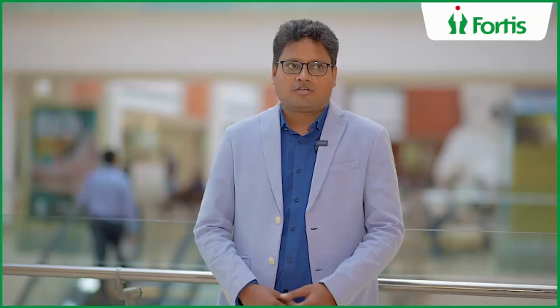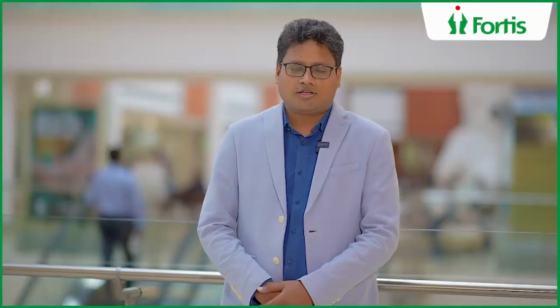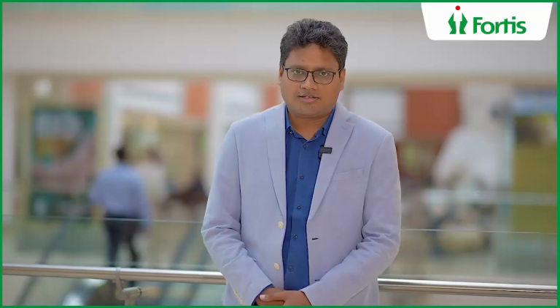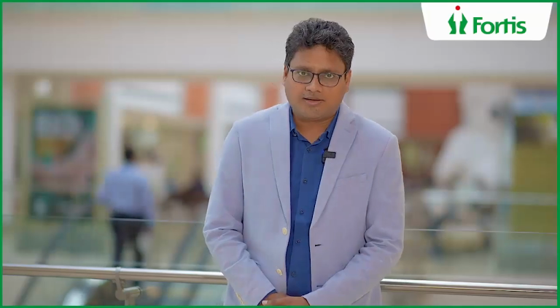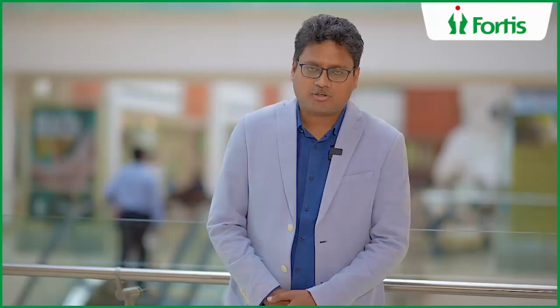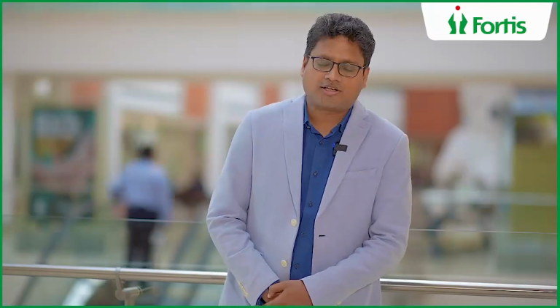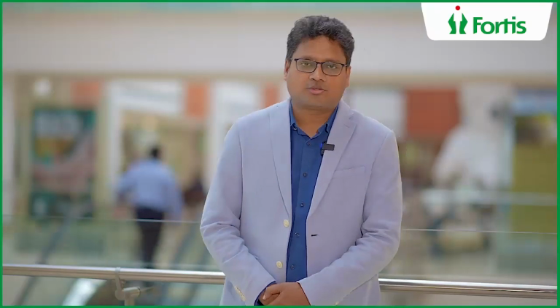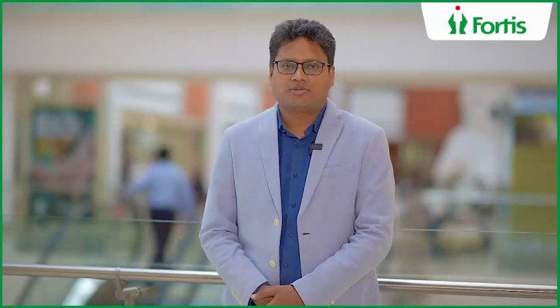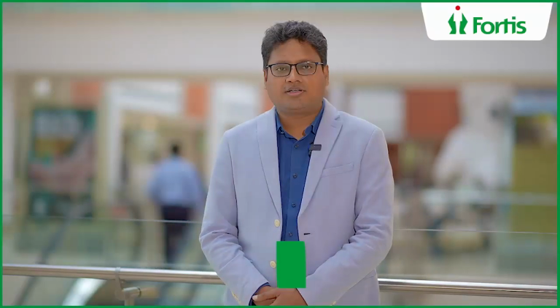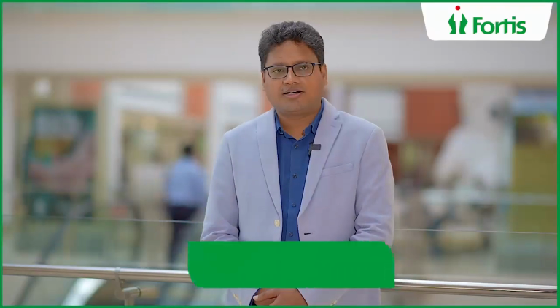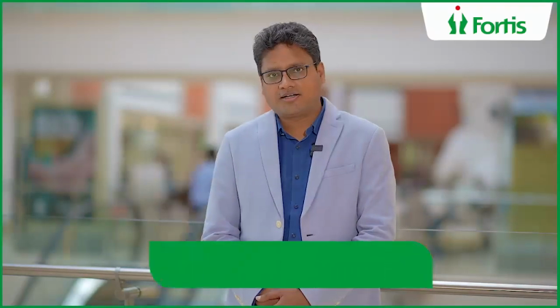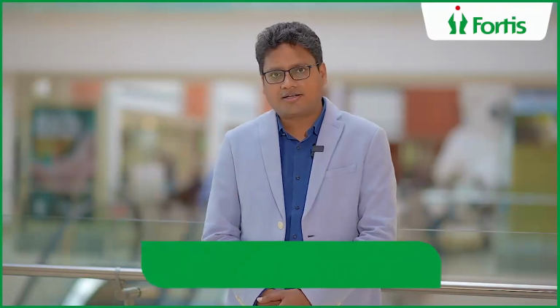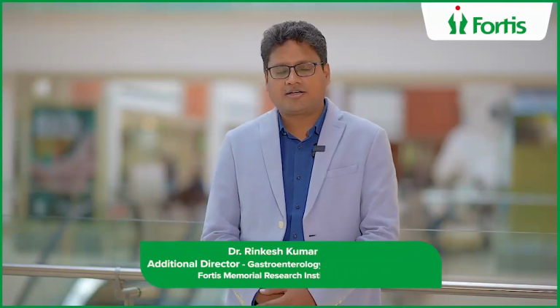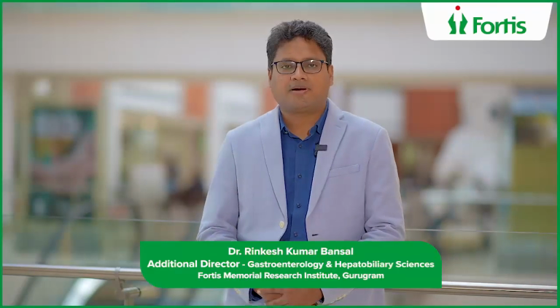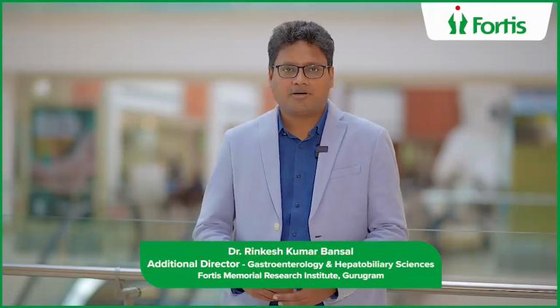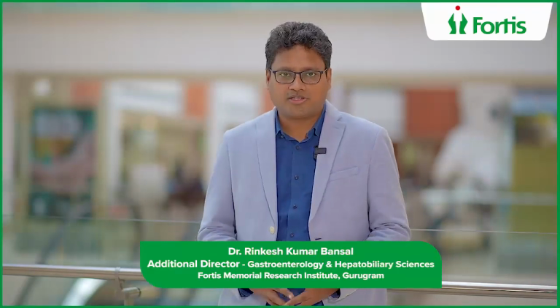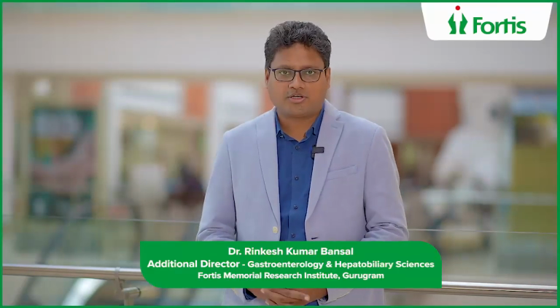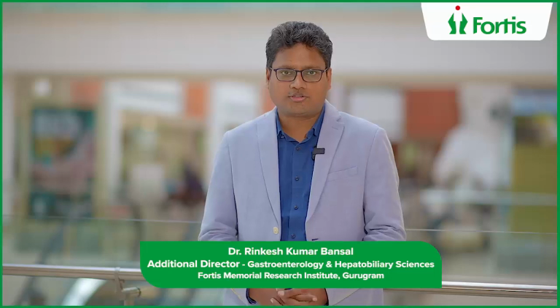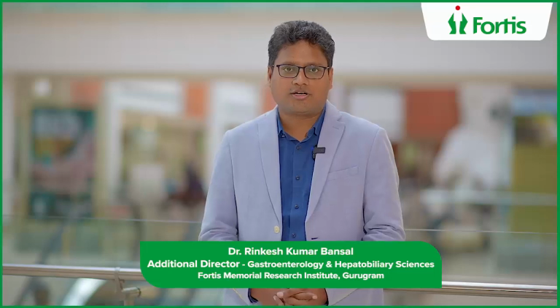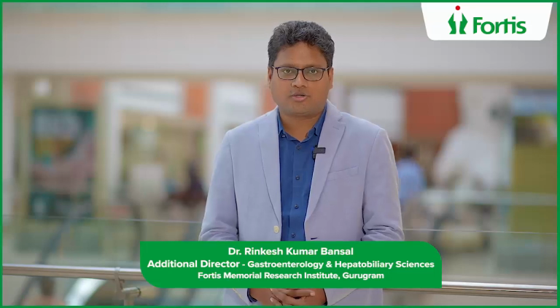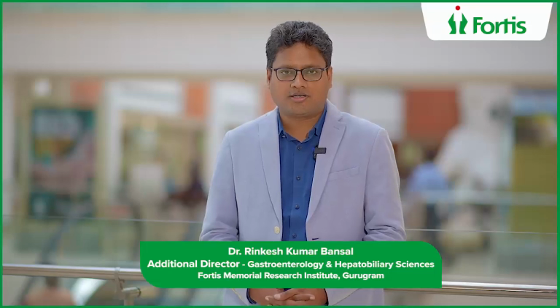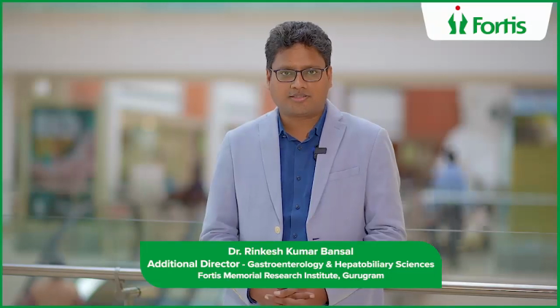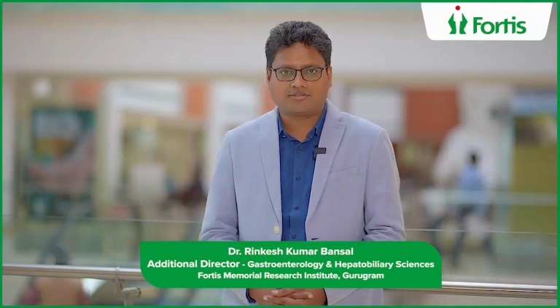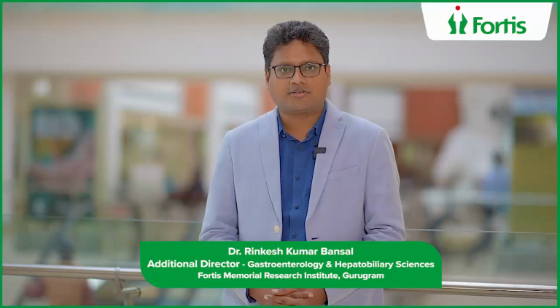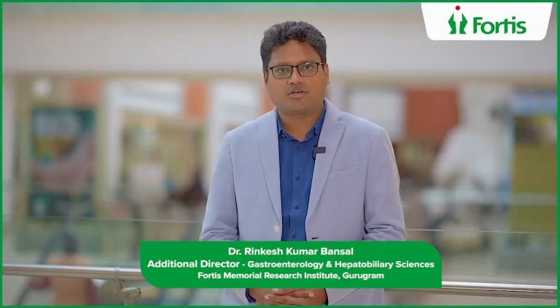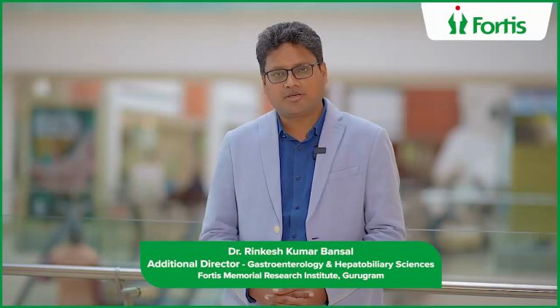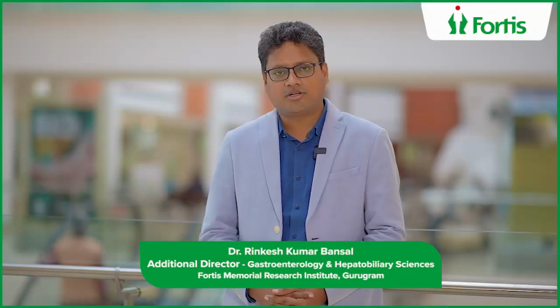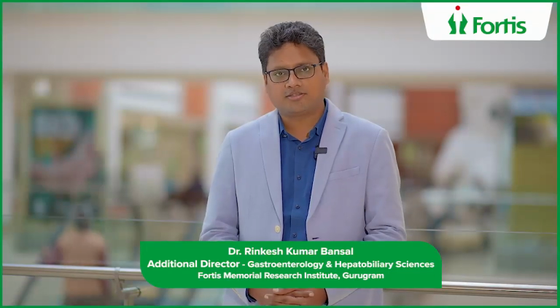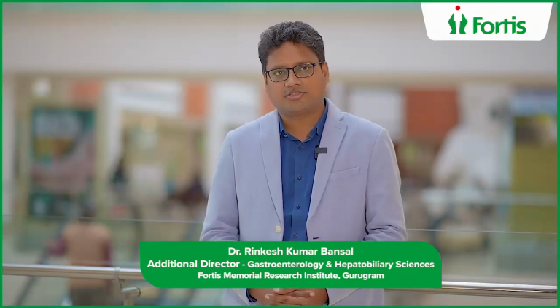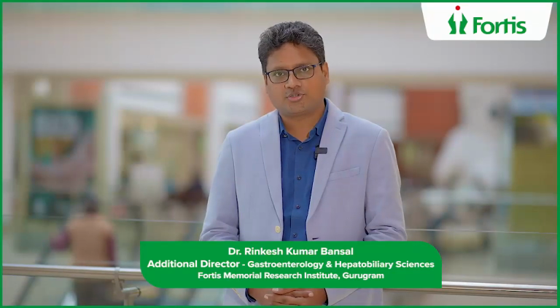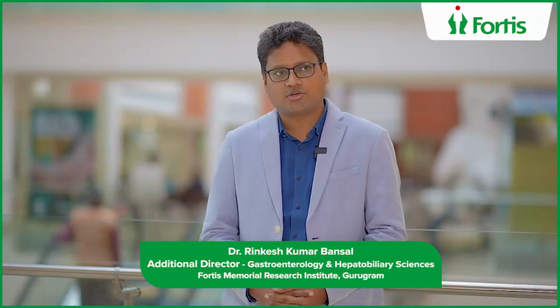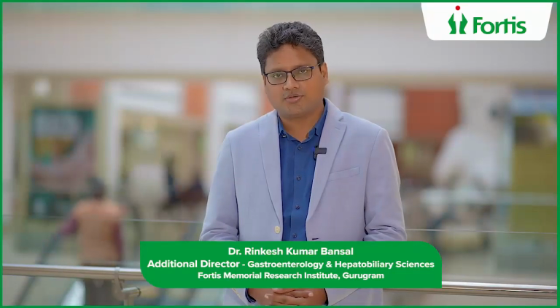Hi, I am Dr. Rinkeesh Kumar Bansal, Additional Director in the Department of Gastroenterology and Hepatobiliary Sciences at Fortis Memorial Research Institute, Gurgaon.